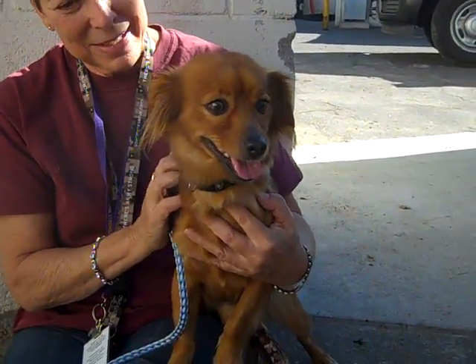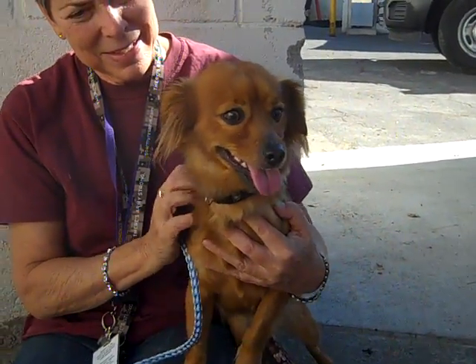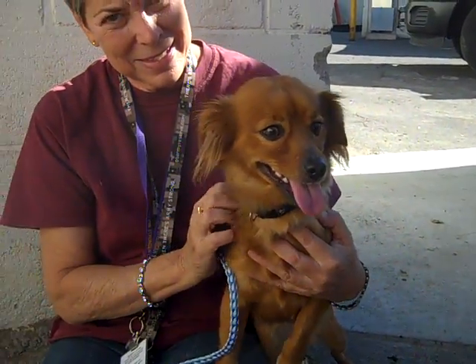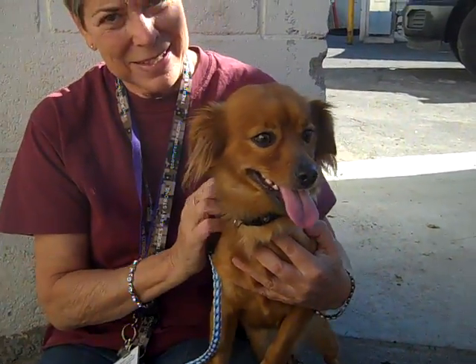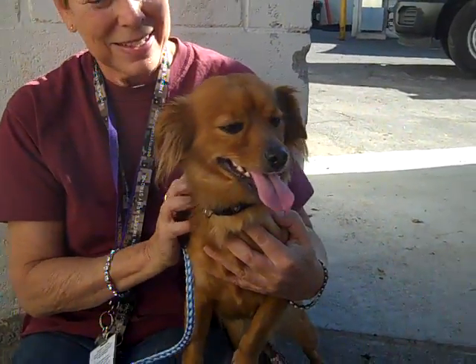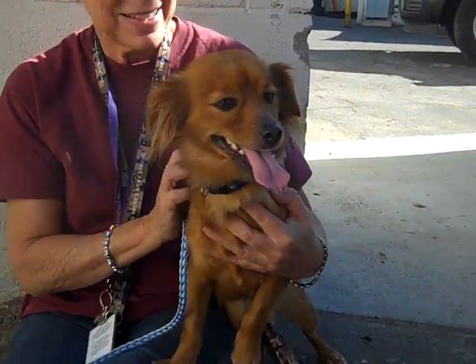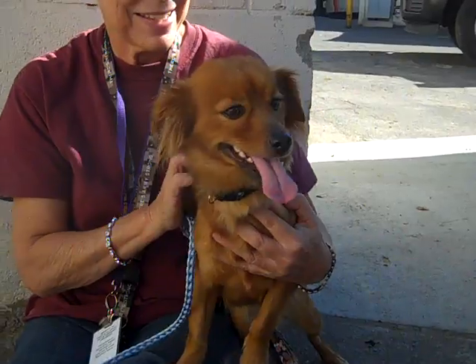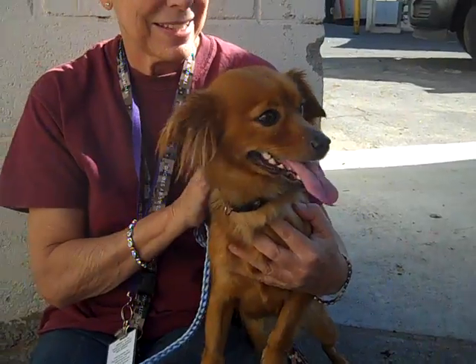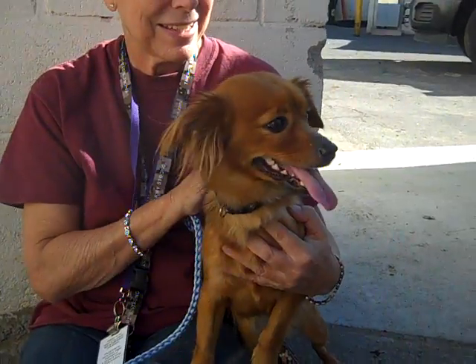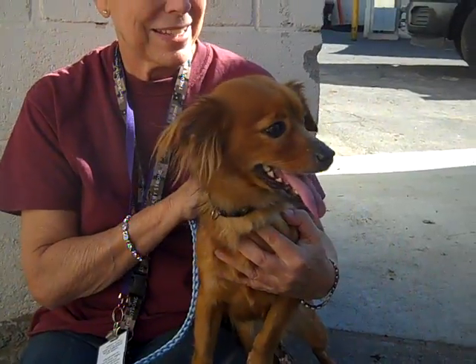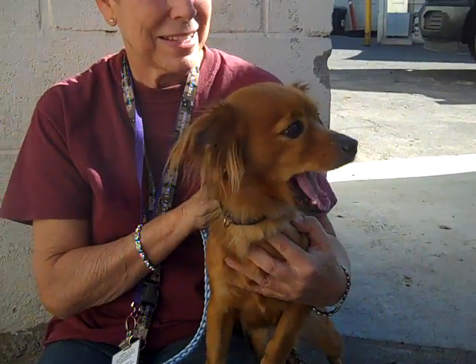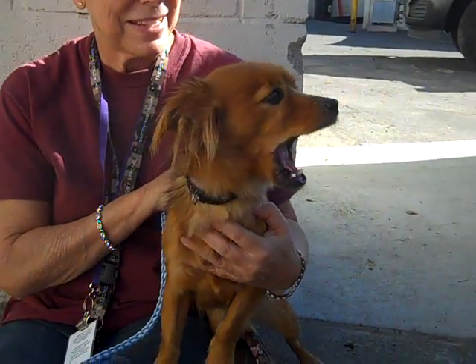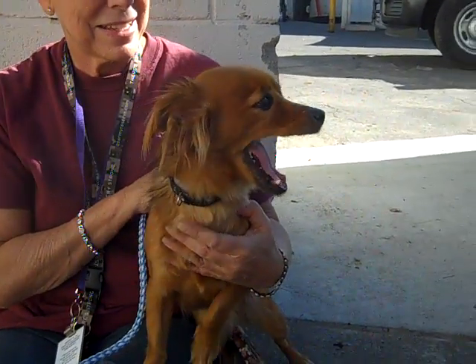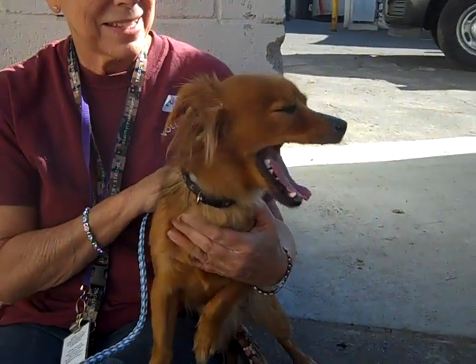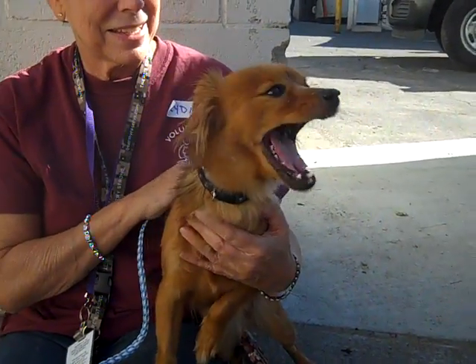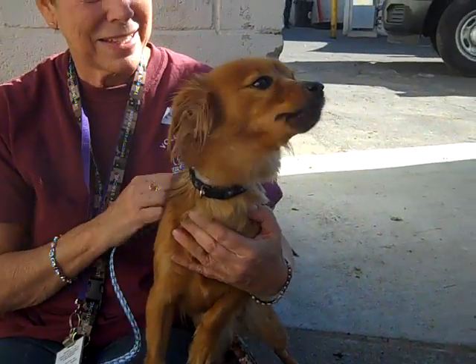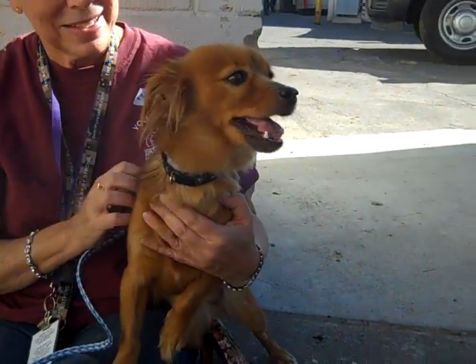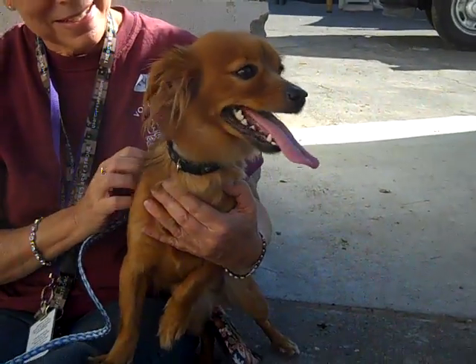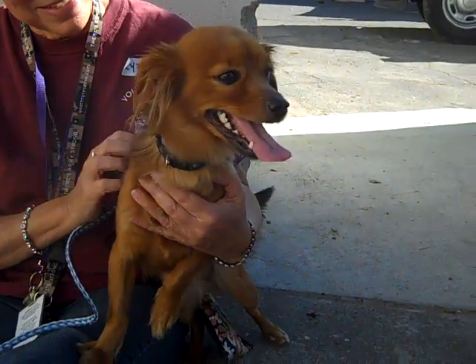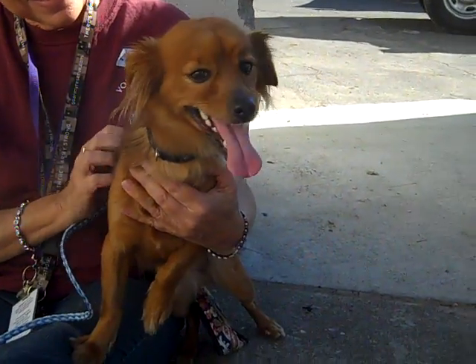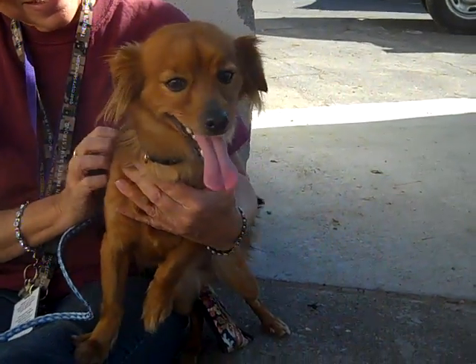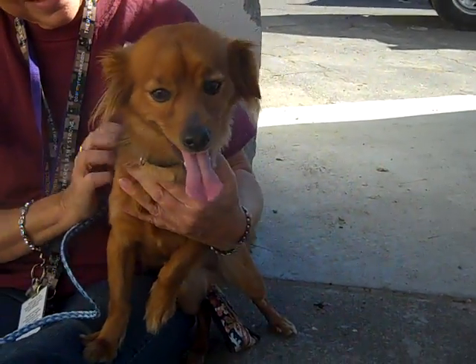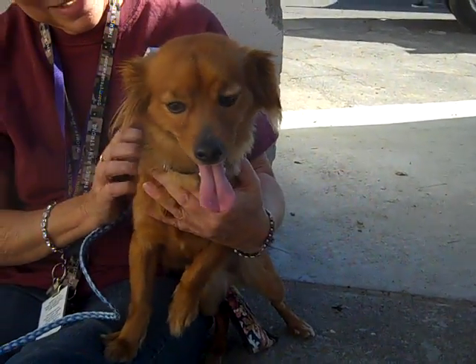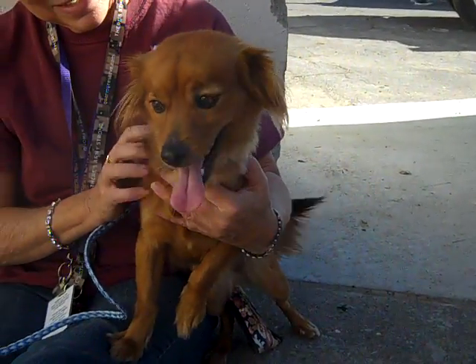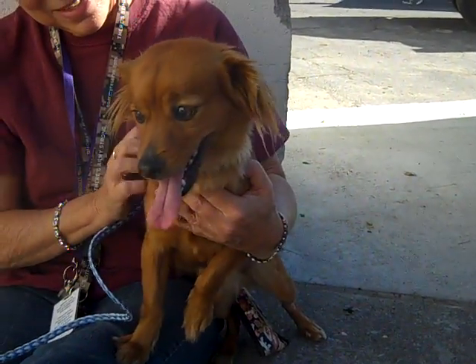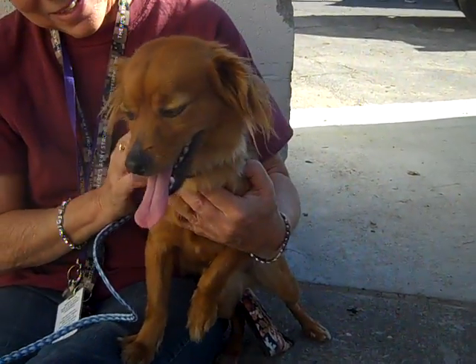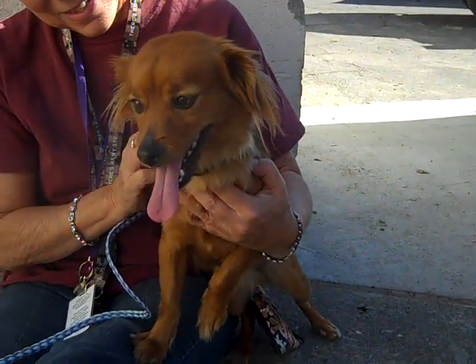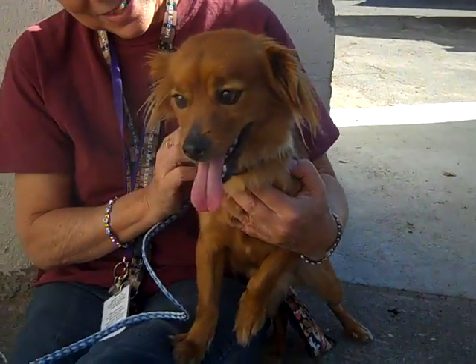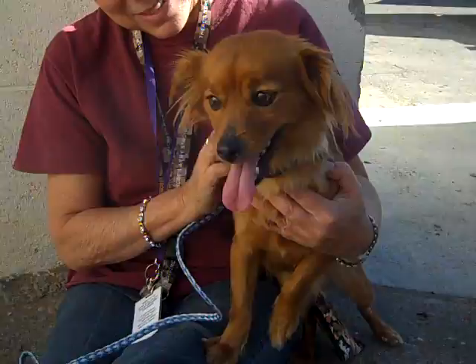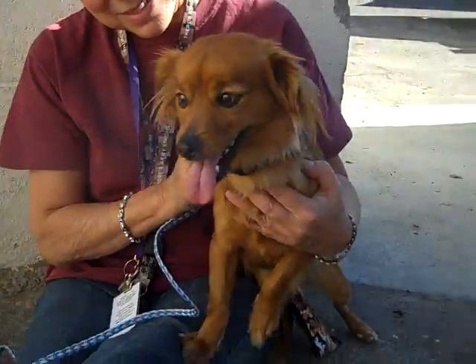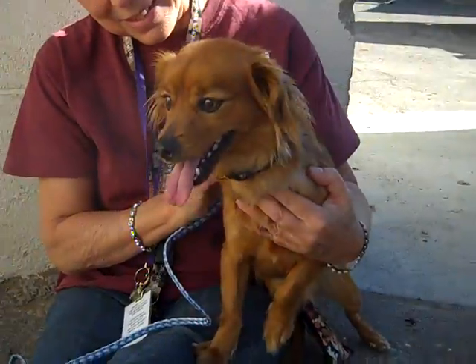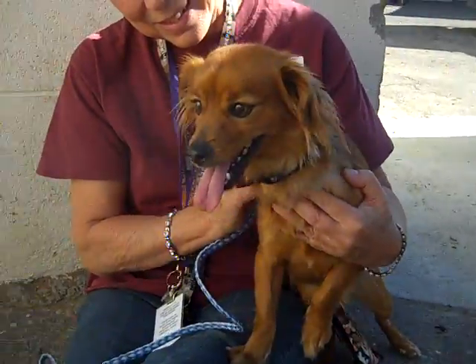She doesn't know much in the way of leash training, but she's a puppy, so what do you expect? That'll be on her list of to-do as she gets into her new household.